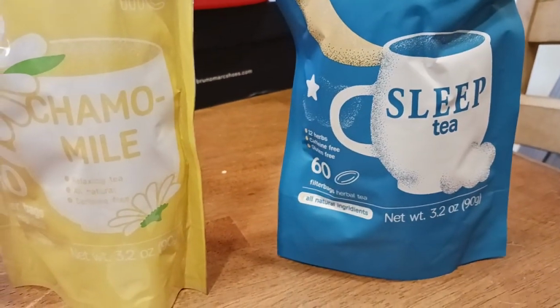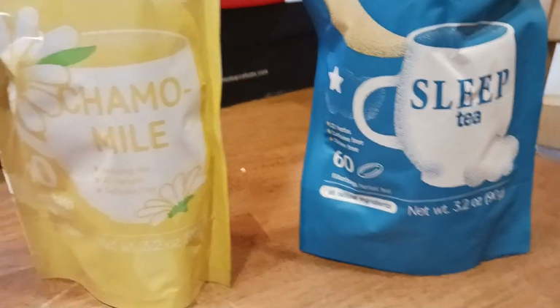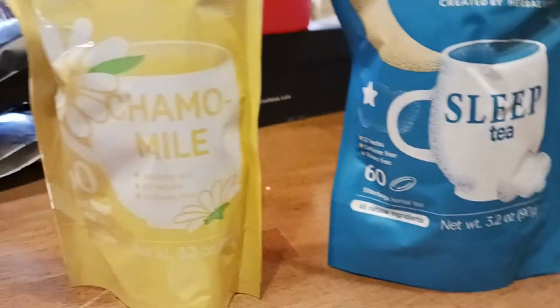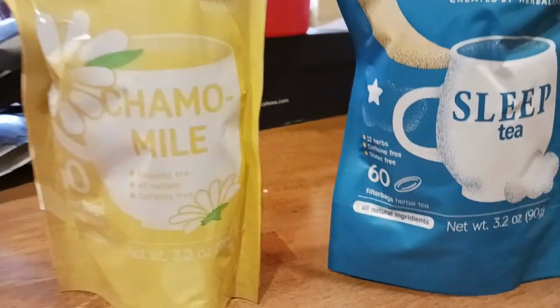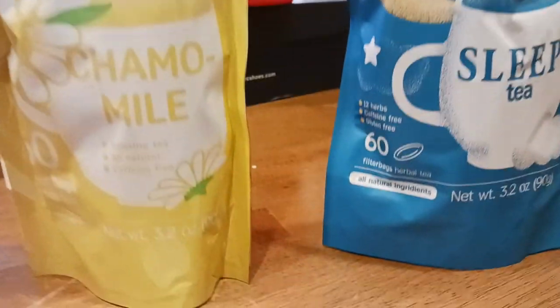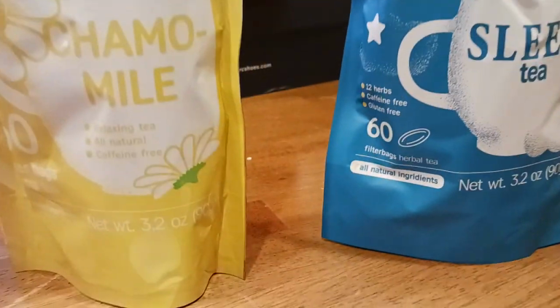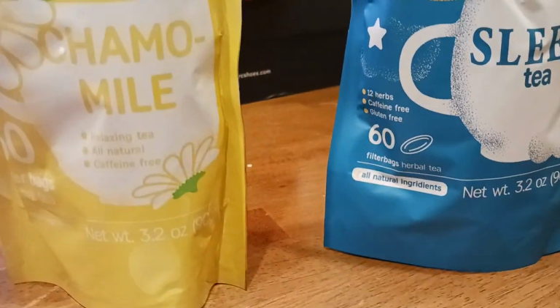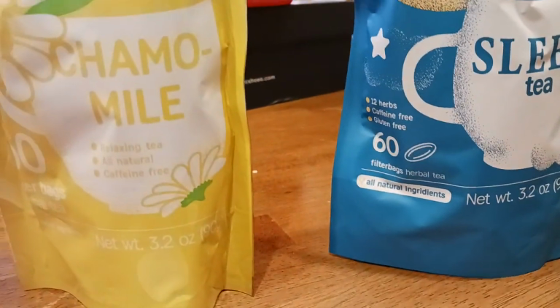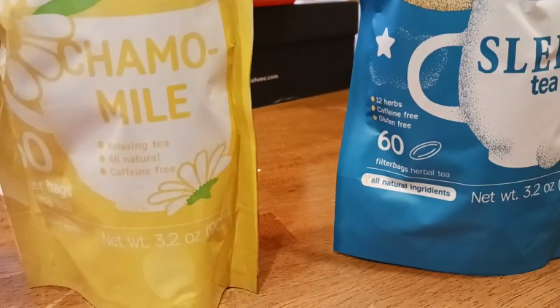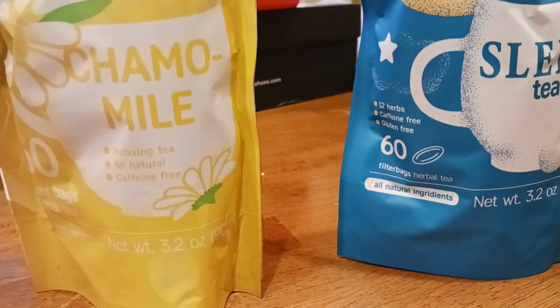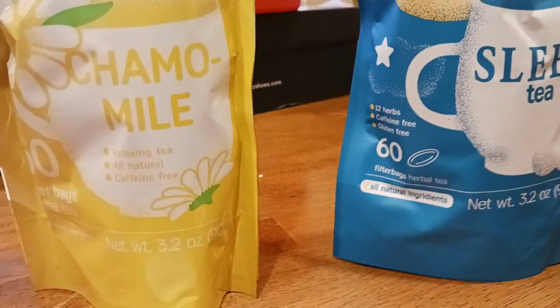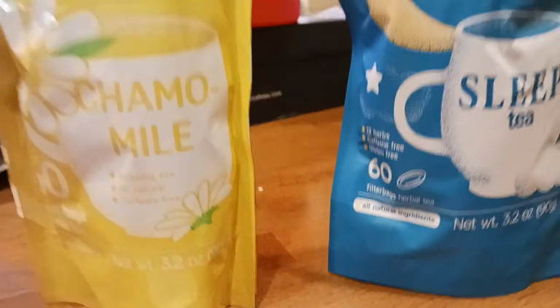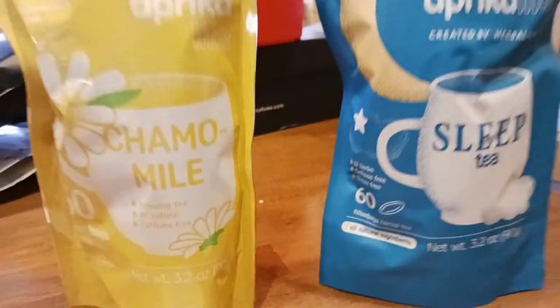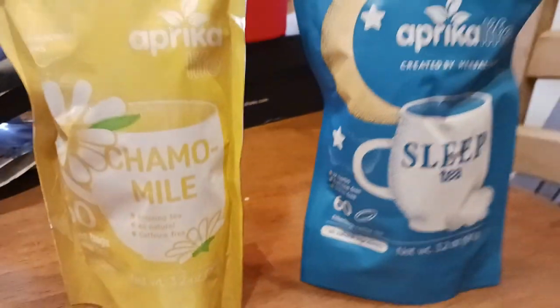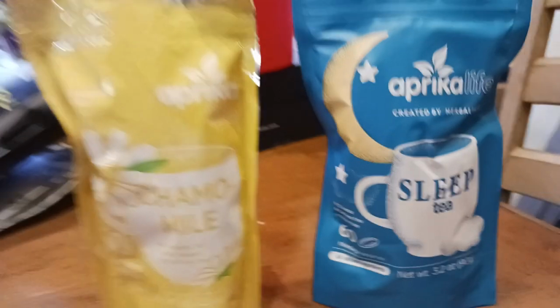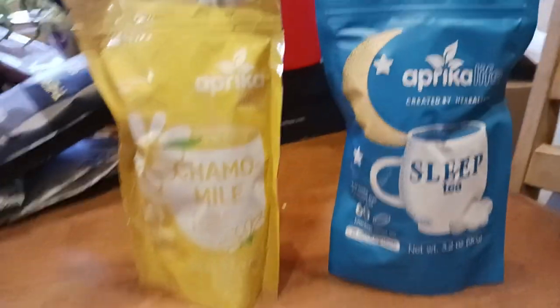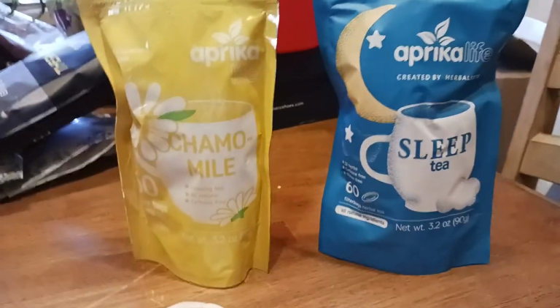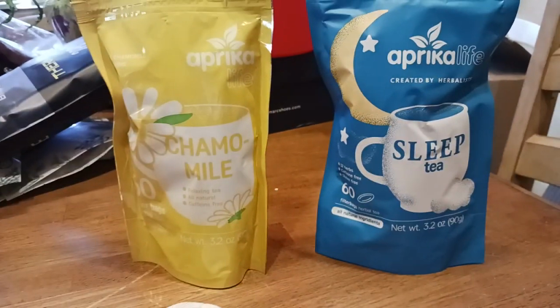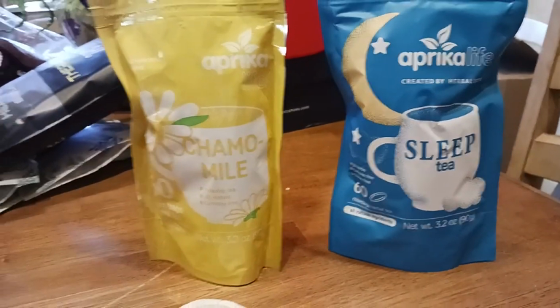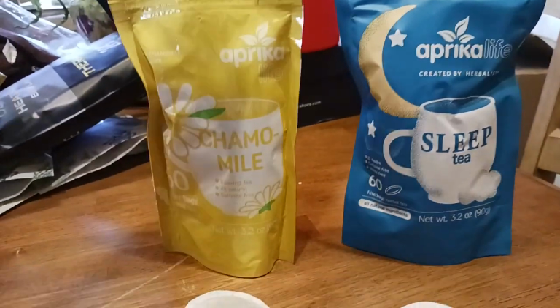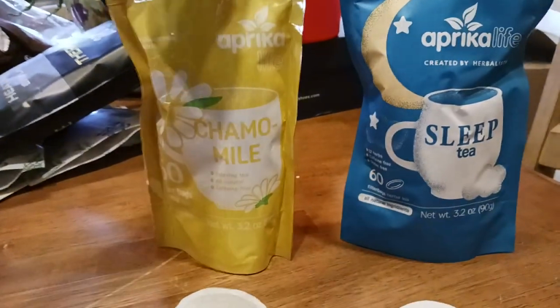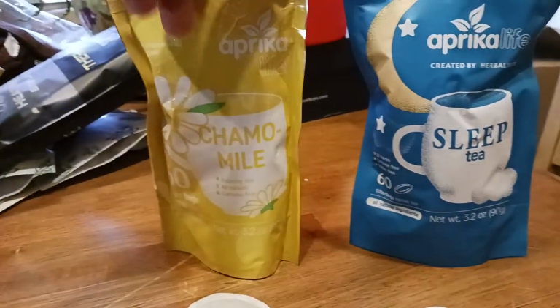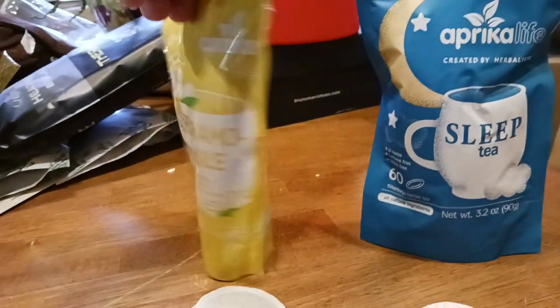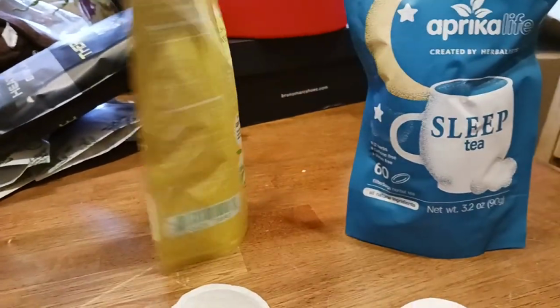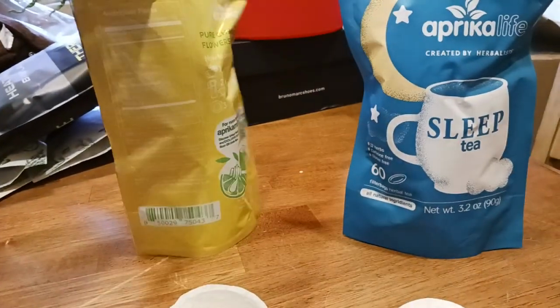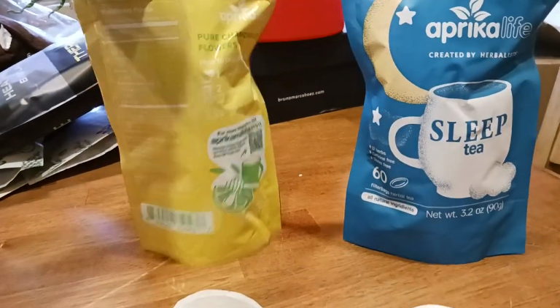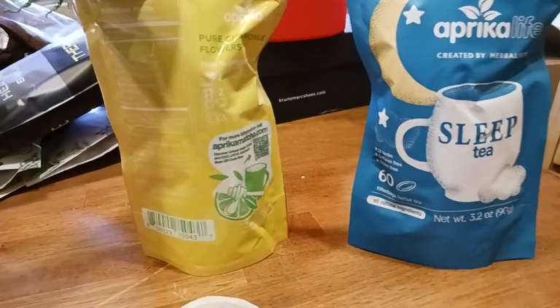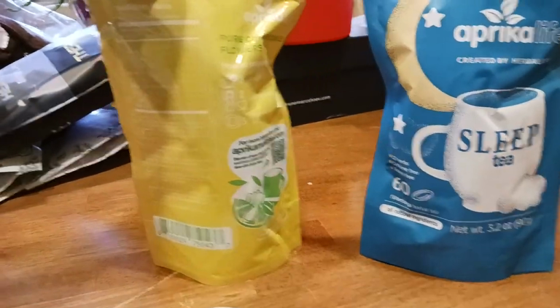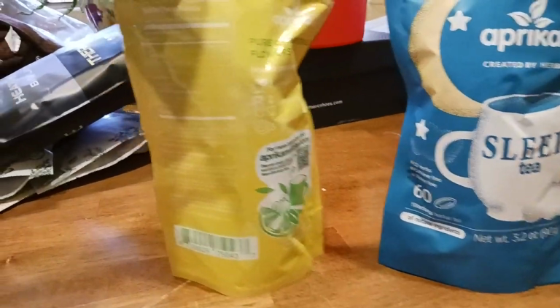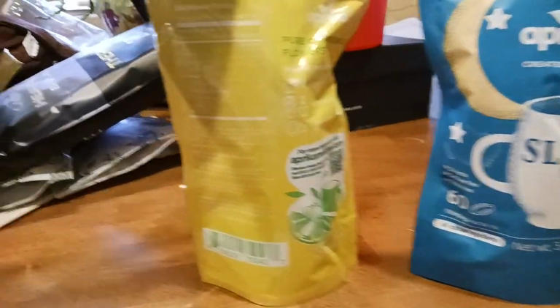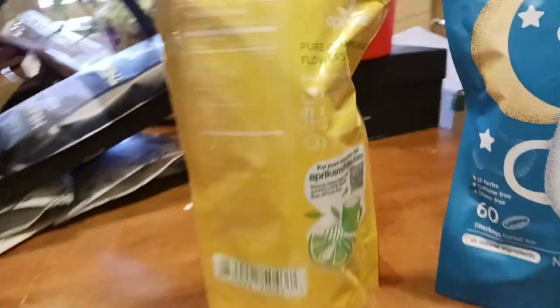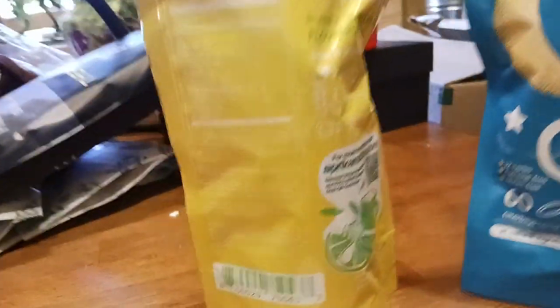12 herbs — is that right? Yeah, 12 herbs. So let's go ahead and look at the labels real quick if you want to check those out.